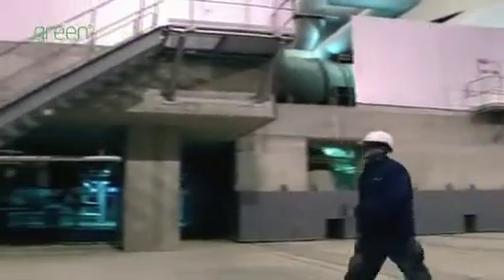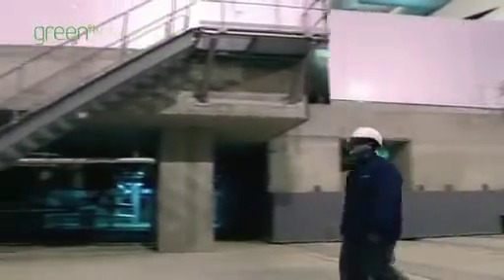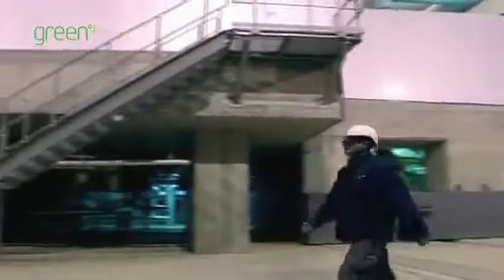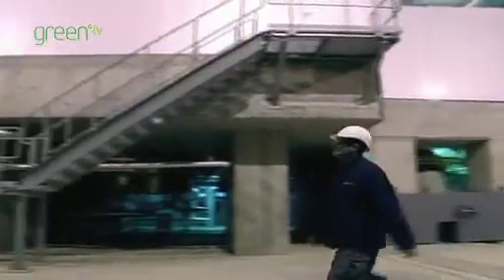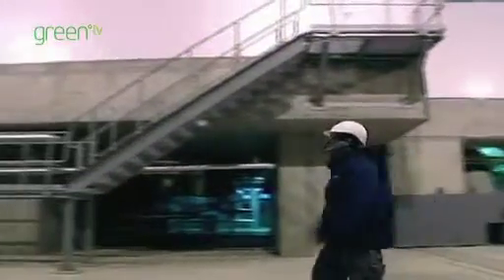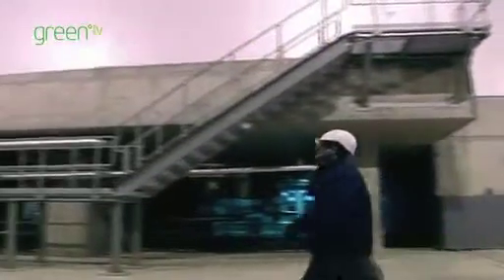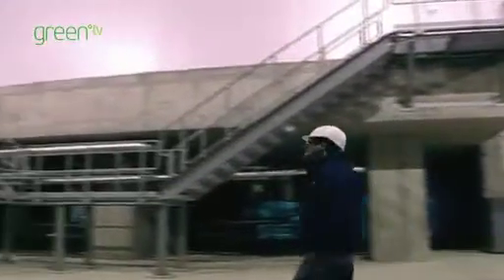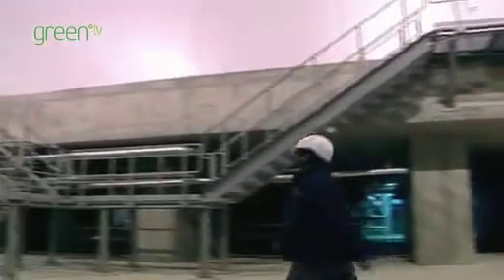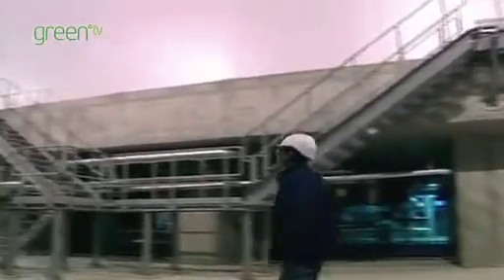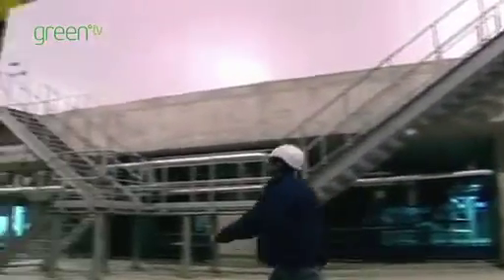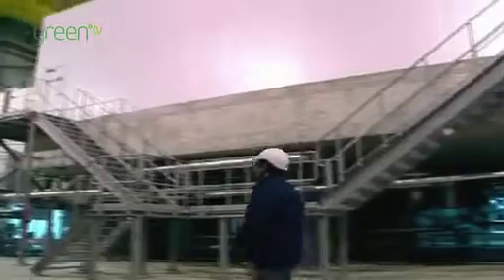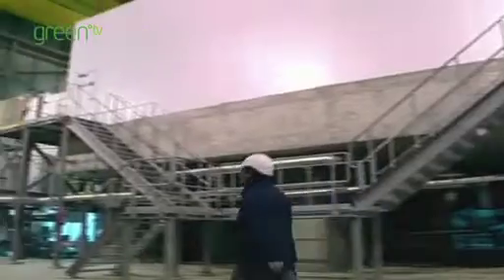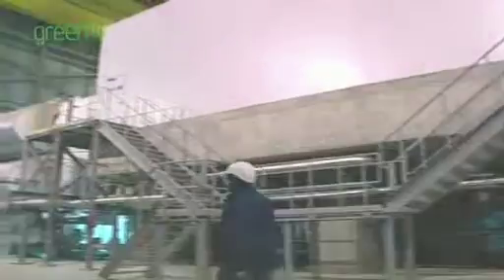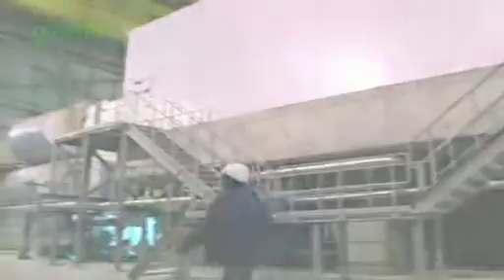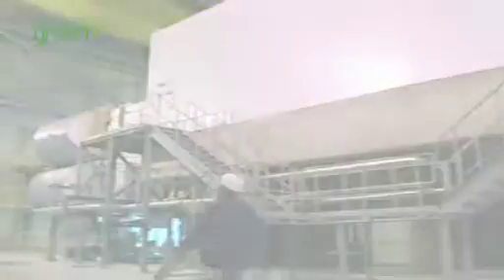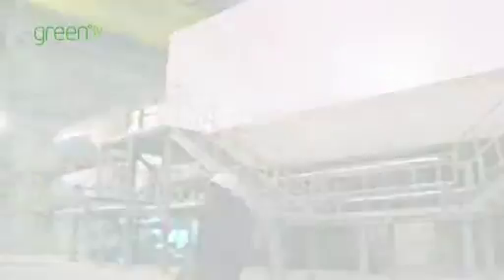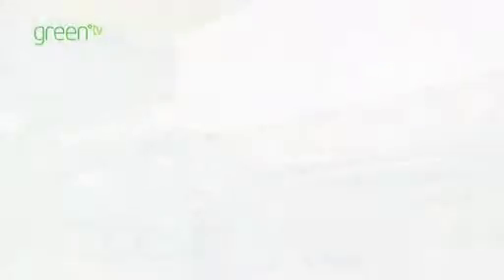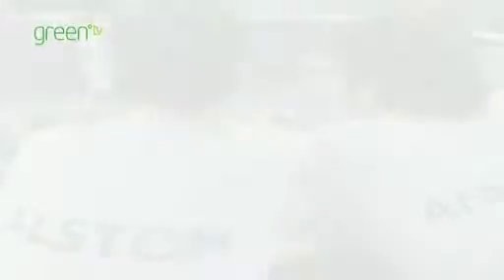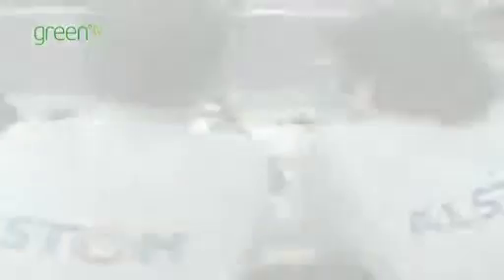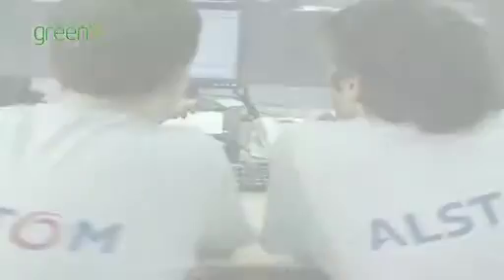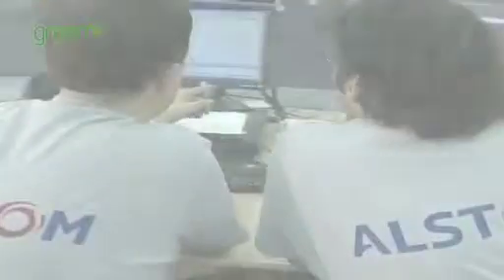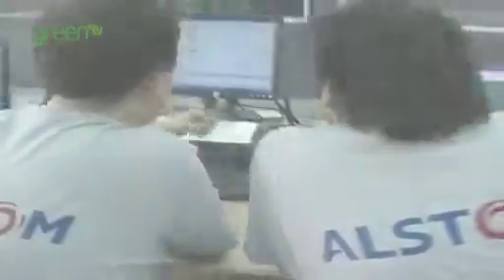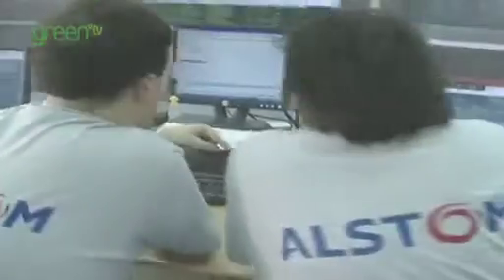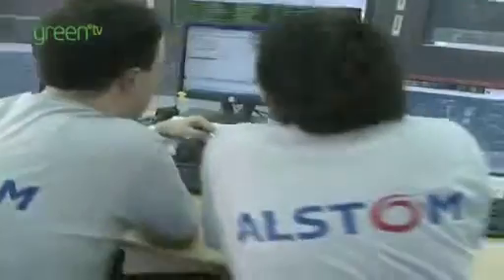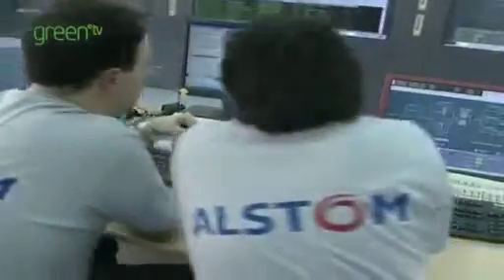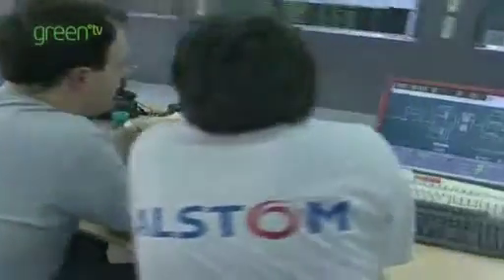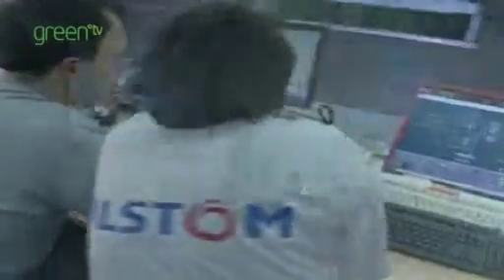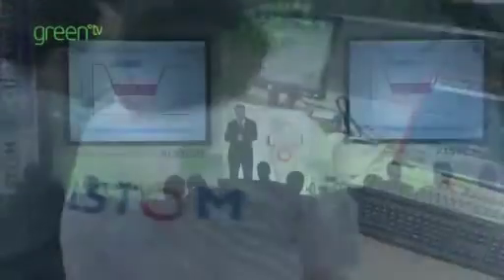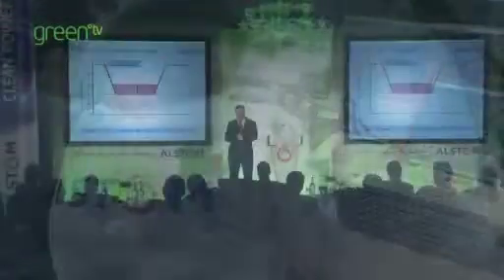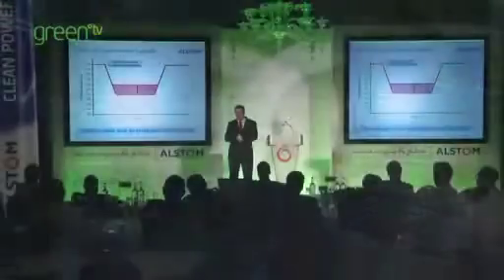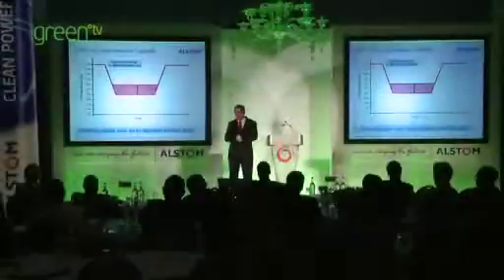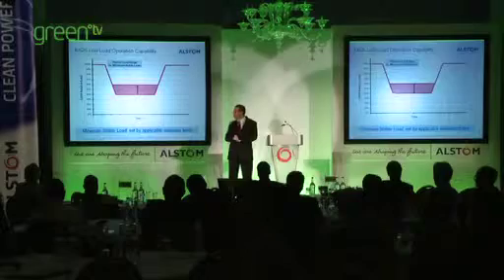Combined cycles will be called on to operate with higher flexibility in the future, to offset the aspects linked to the renewables.